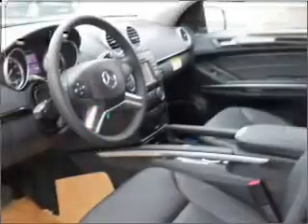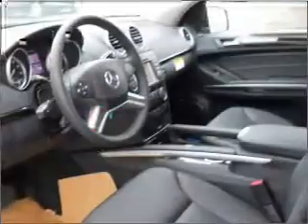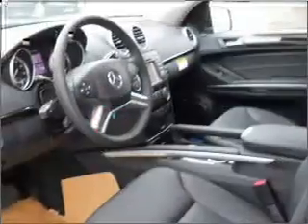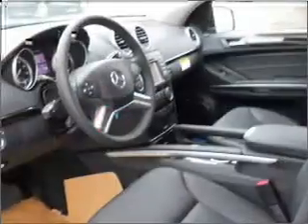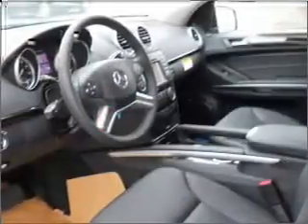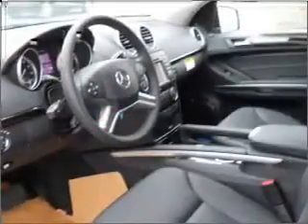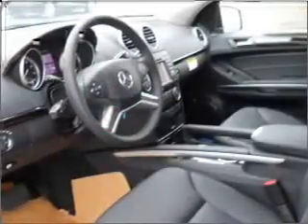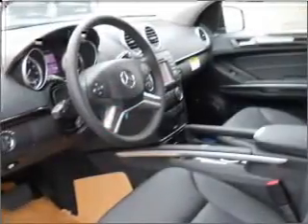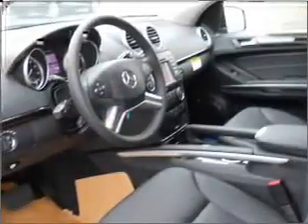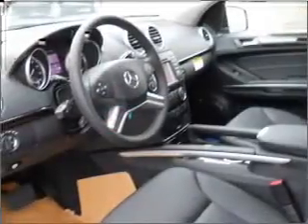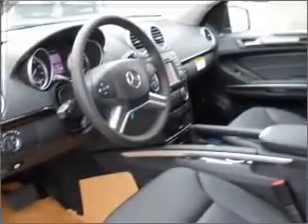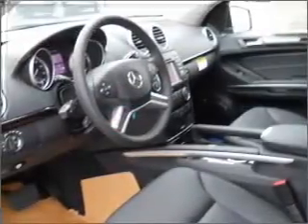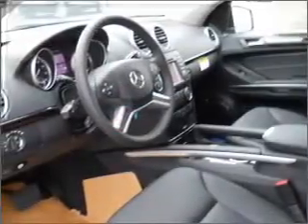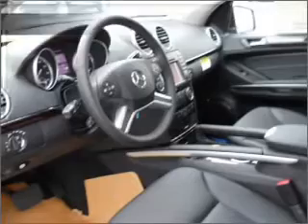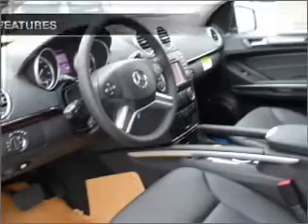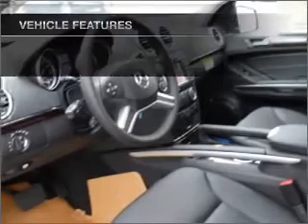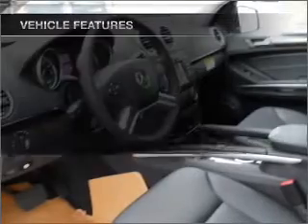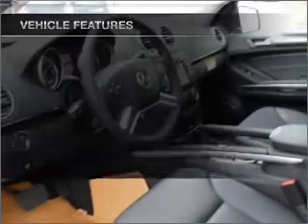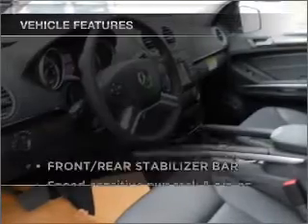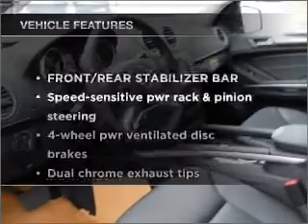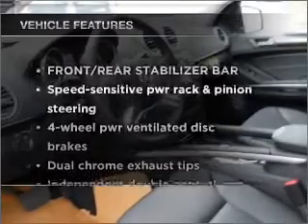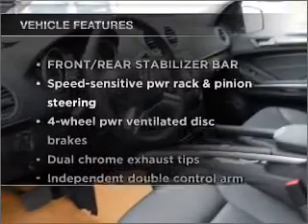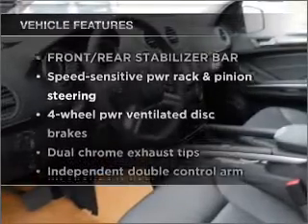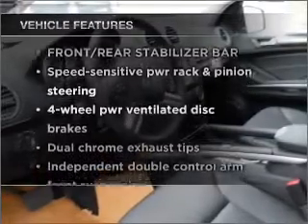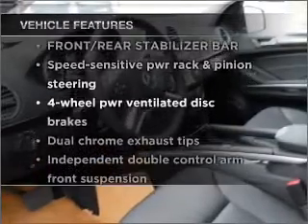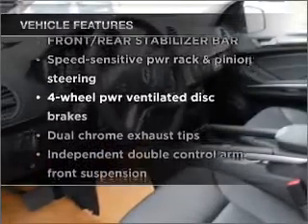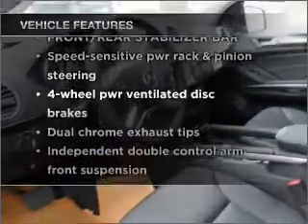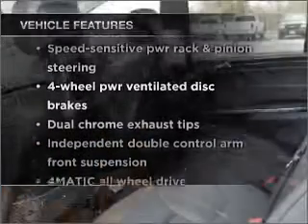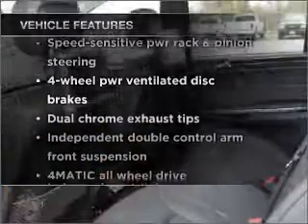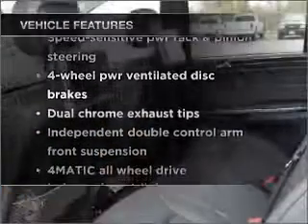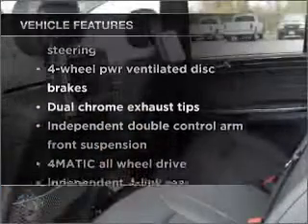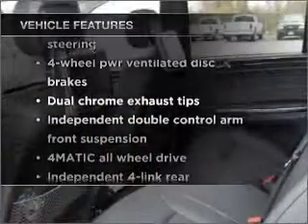There's nothing like a sunroof on a nice day. Plus enjoy these notable features that are included in this vehicle.